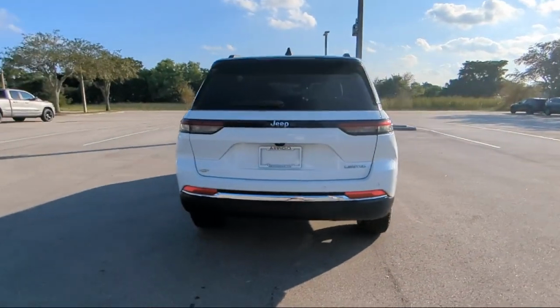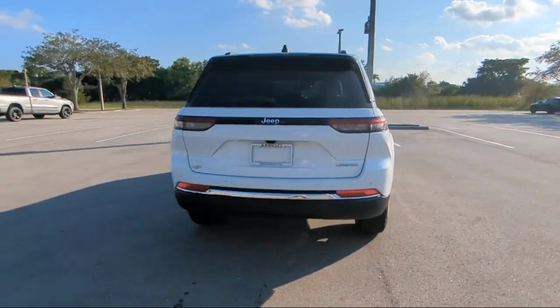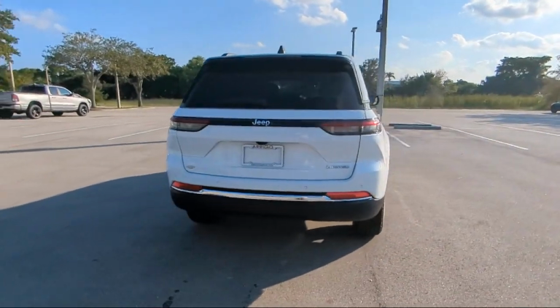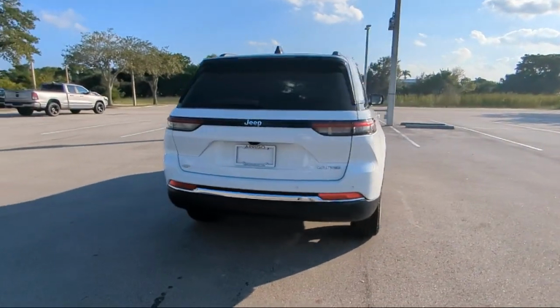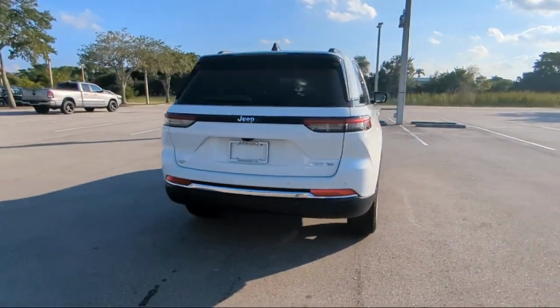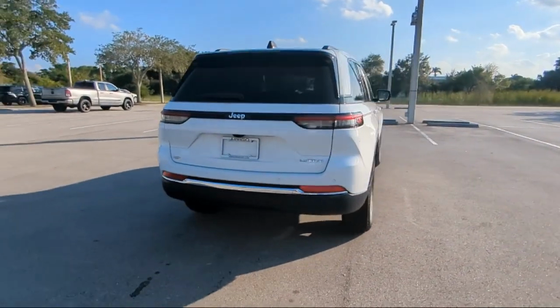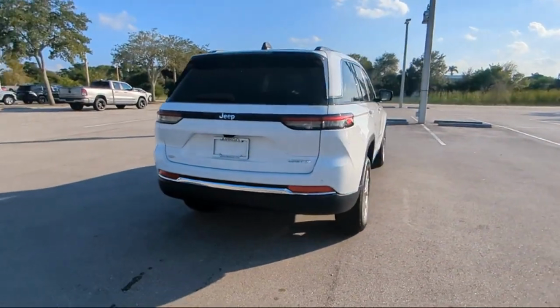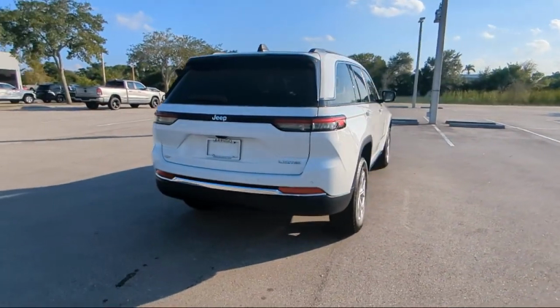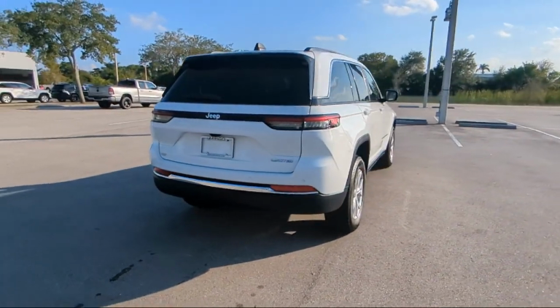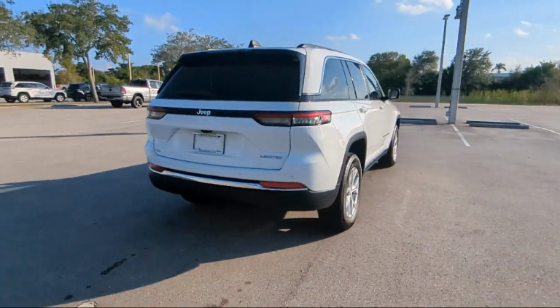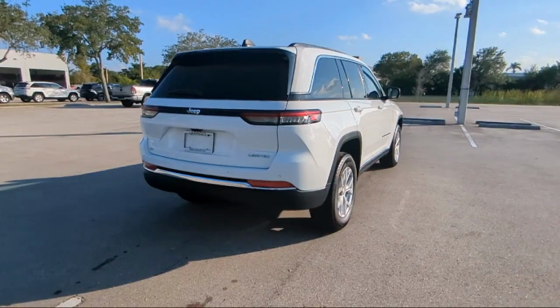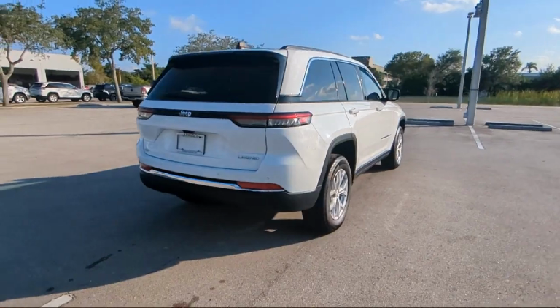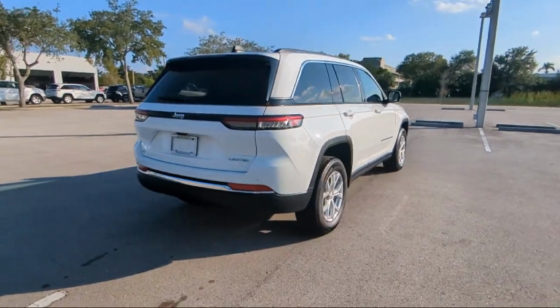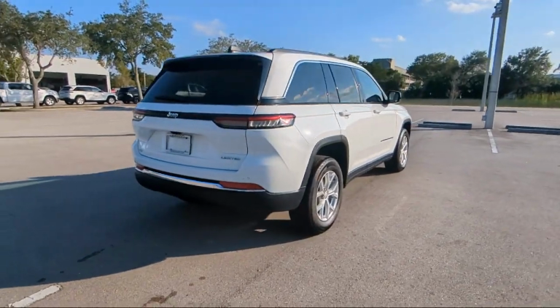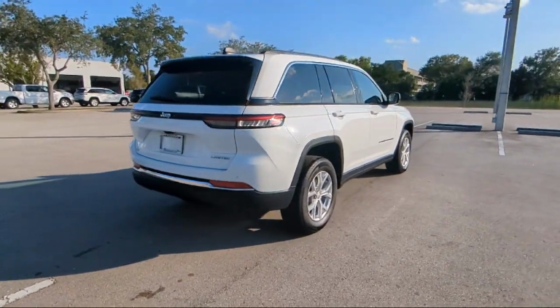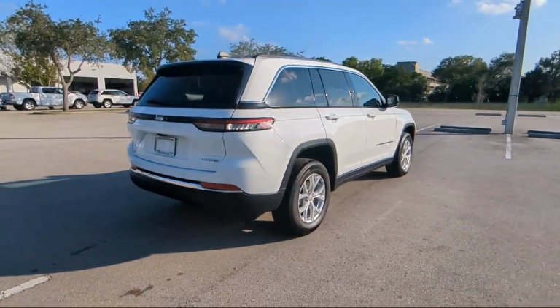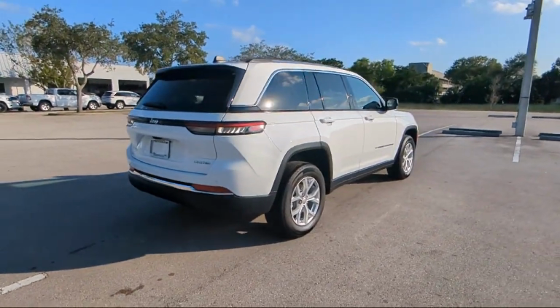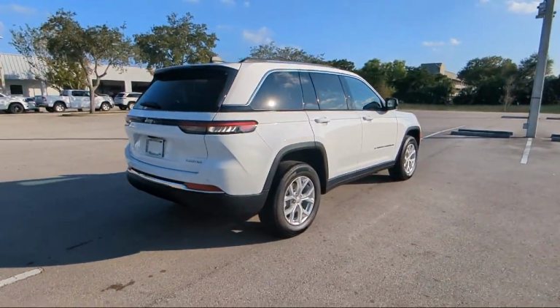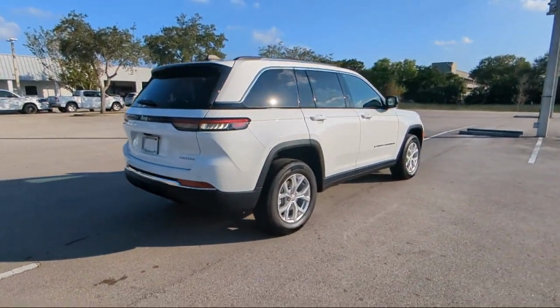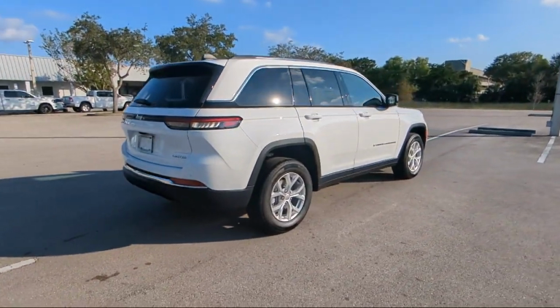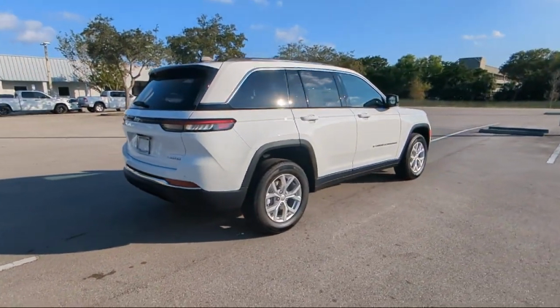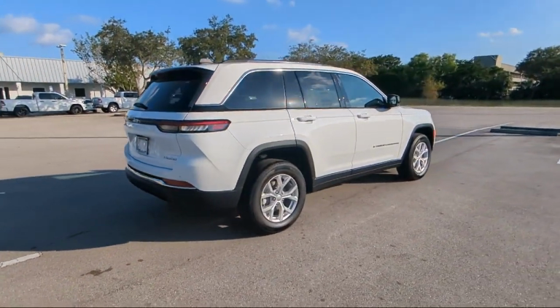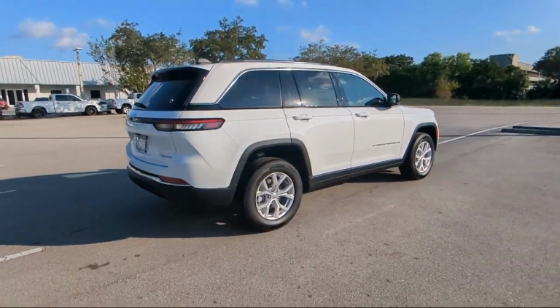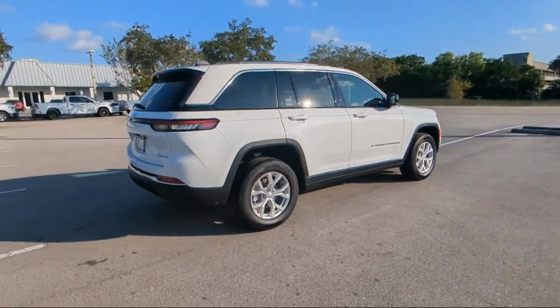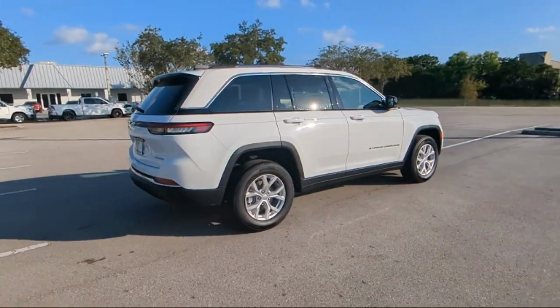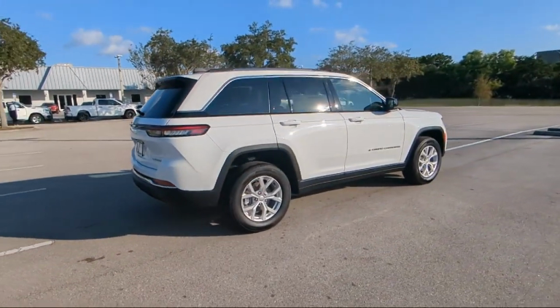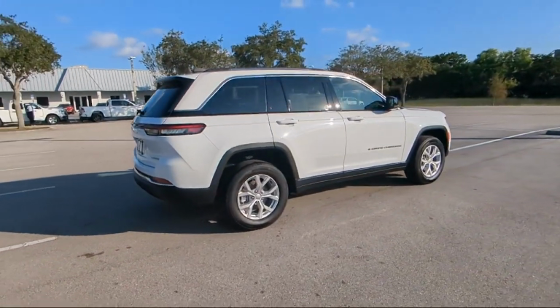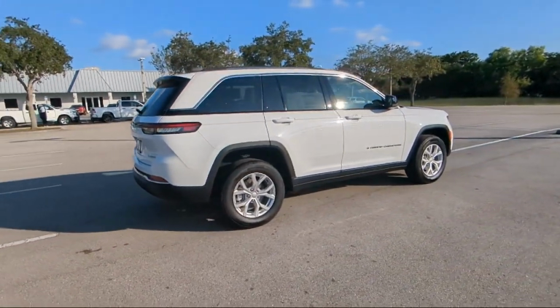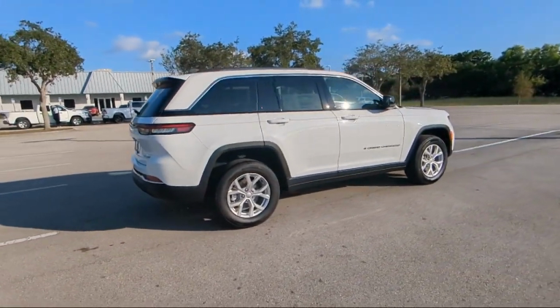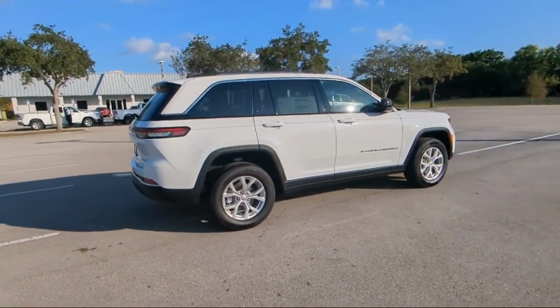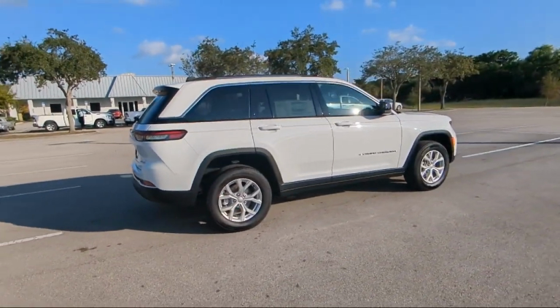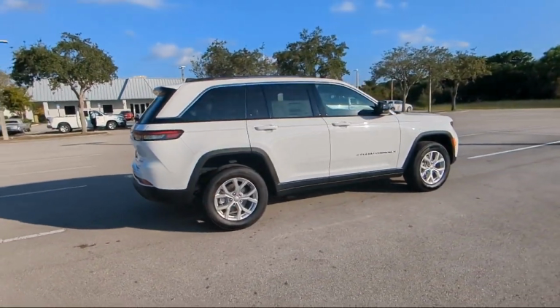Additional features include a roof rack, quick order package 23E, outside temperature display, and park view rear backup camera.